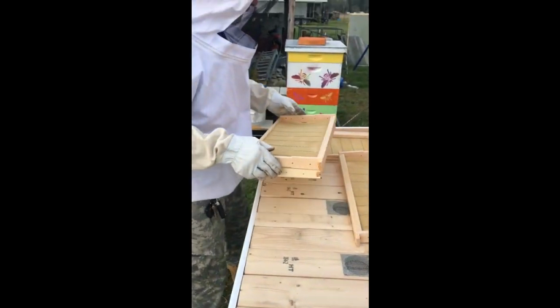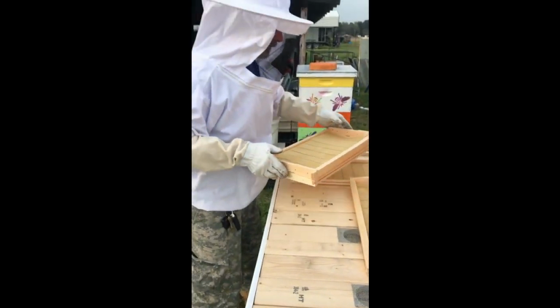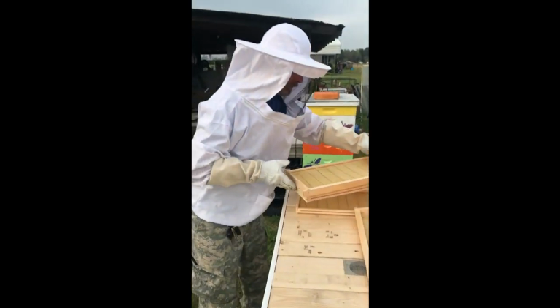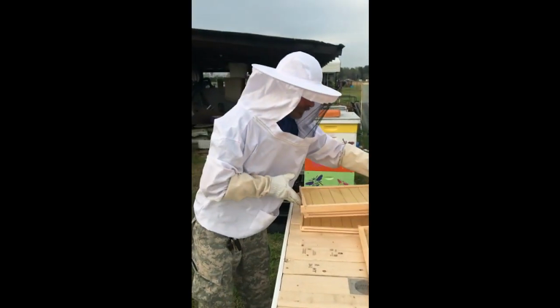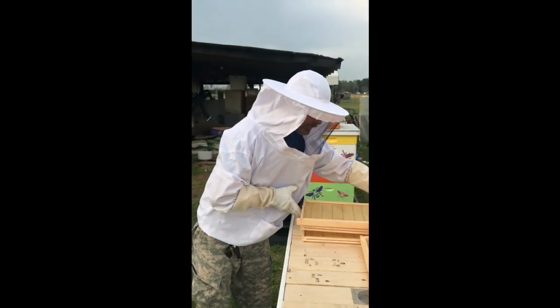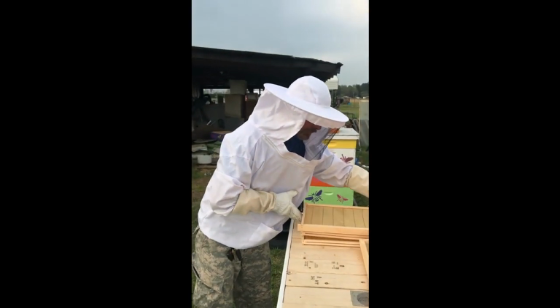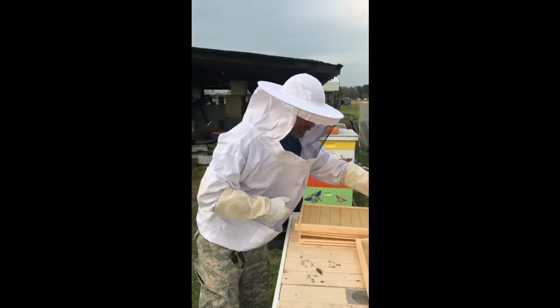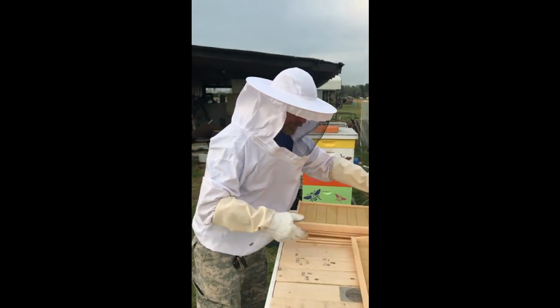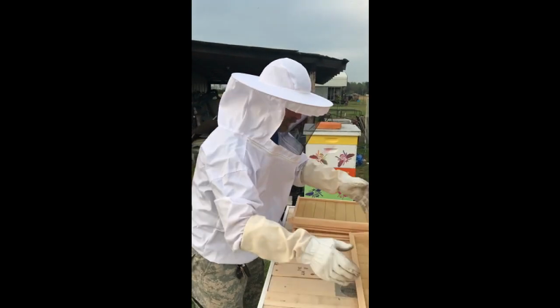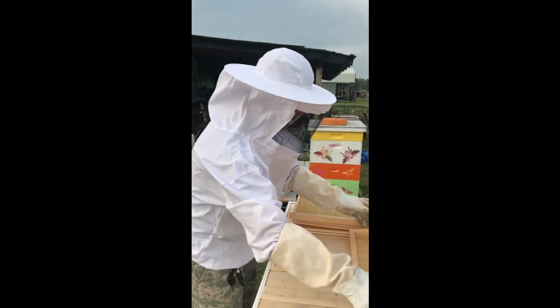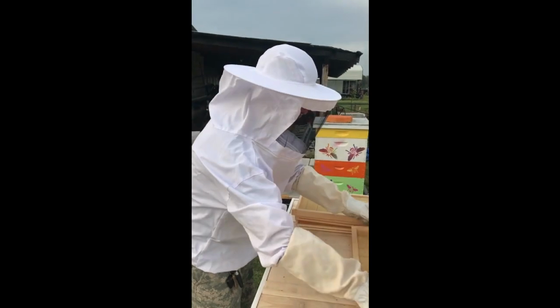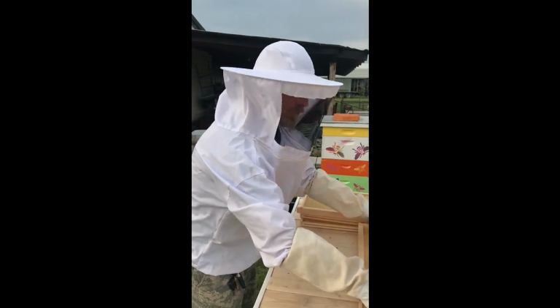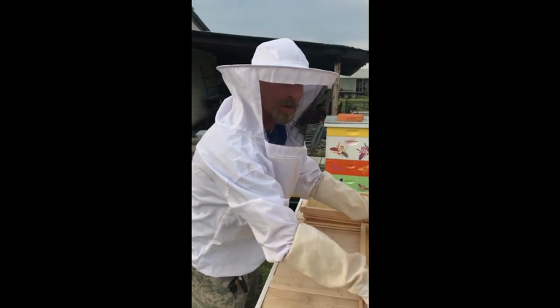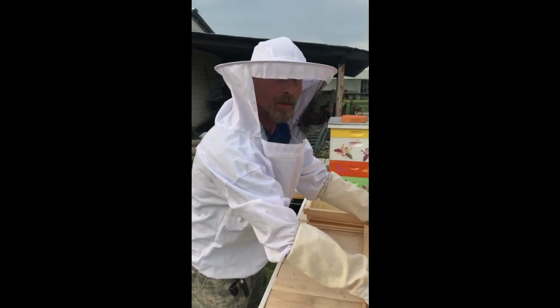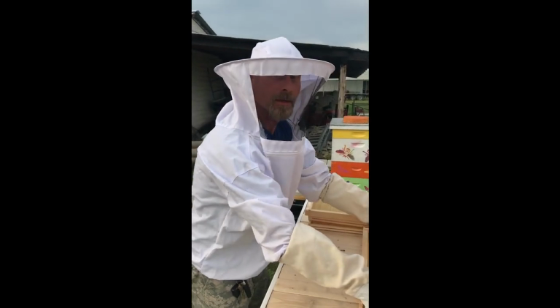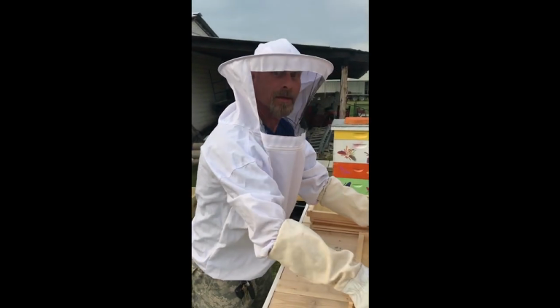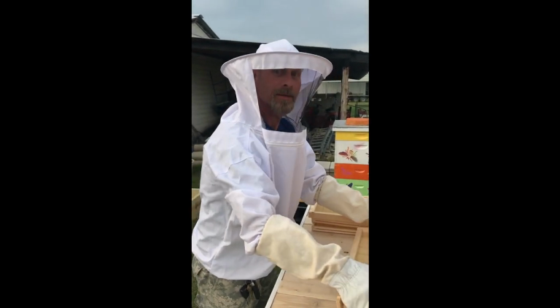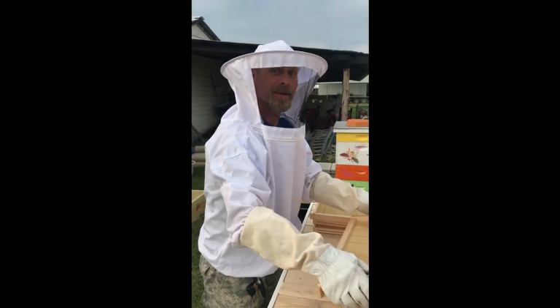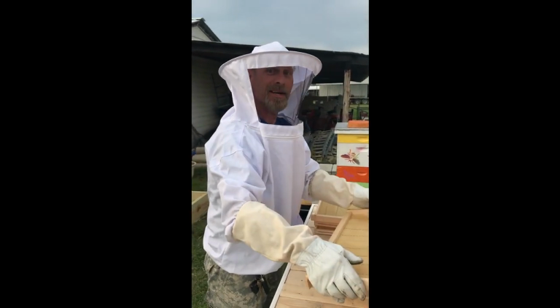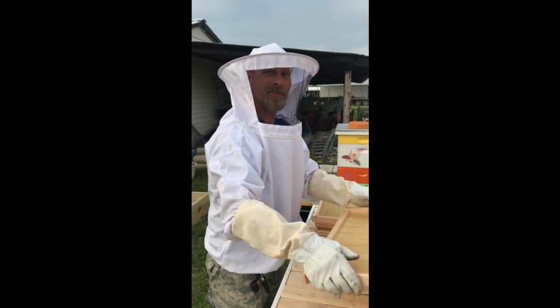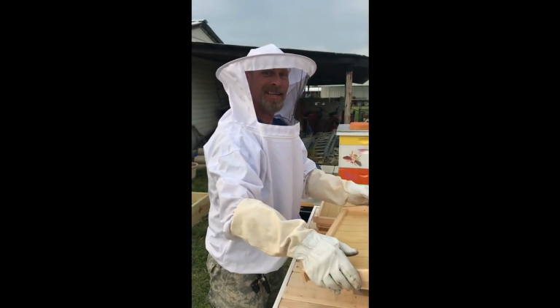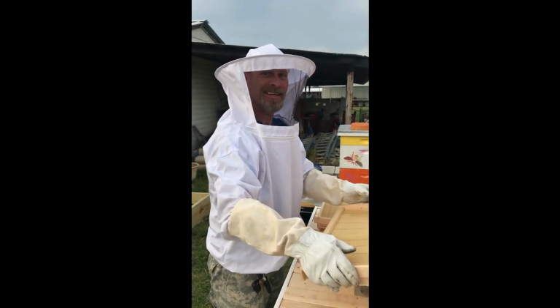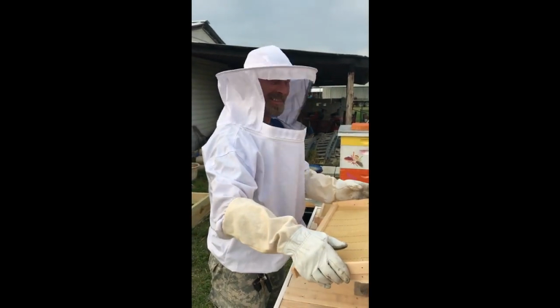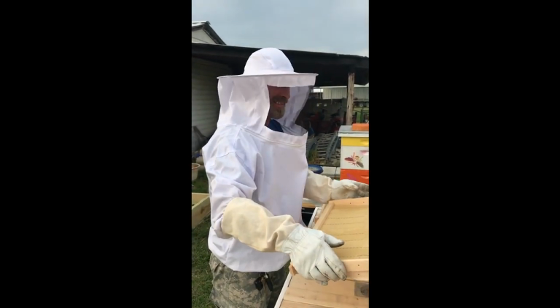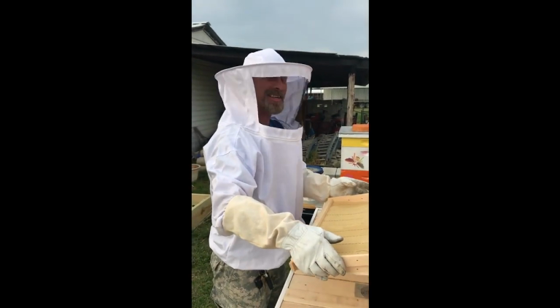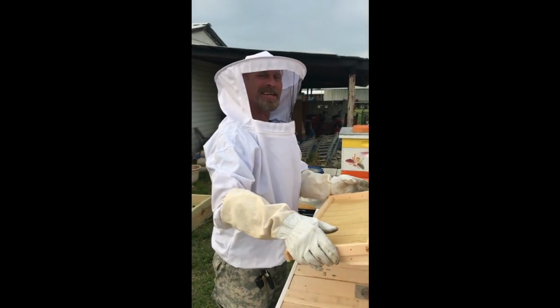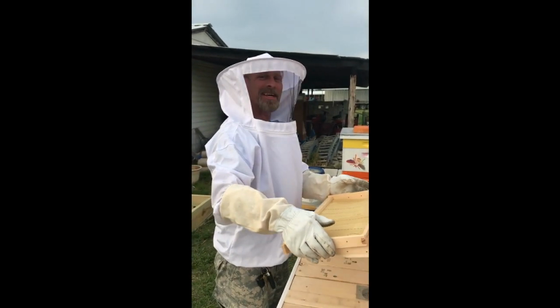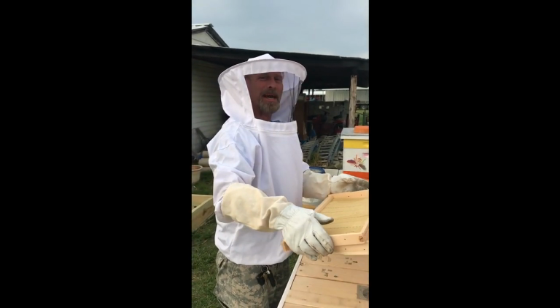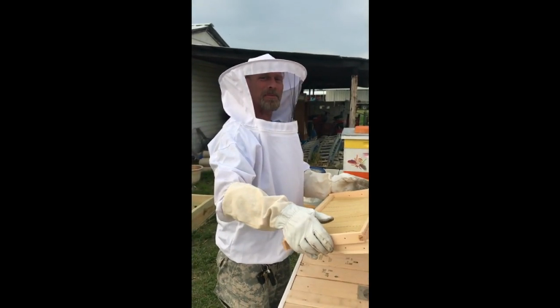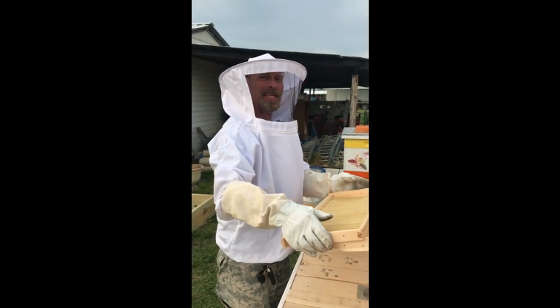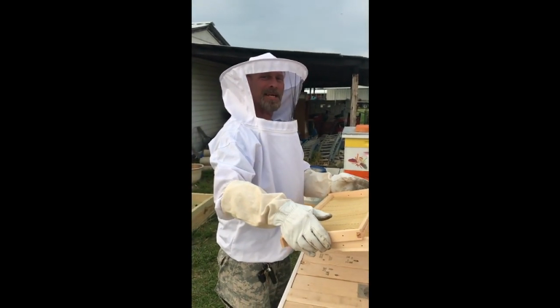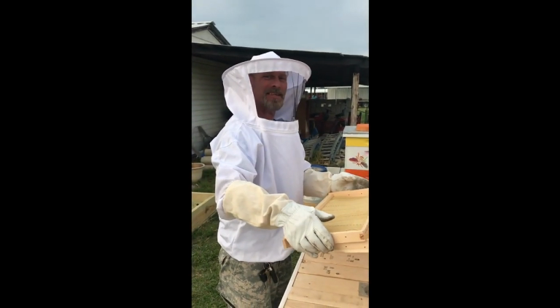All right, we're going to sign off for now. All right everybody, happy beekeeping.